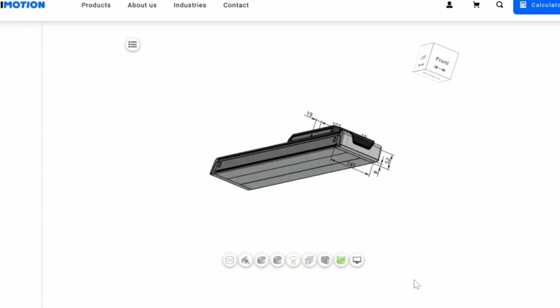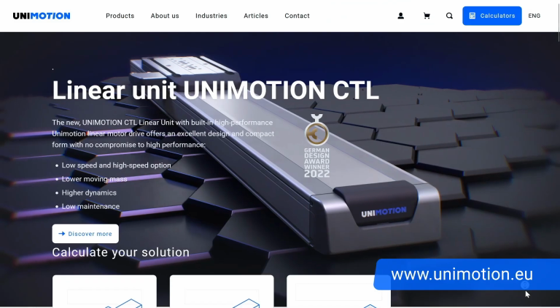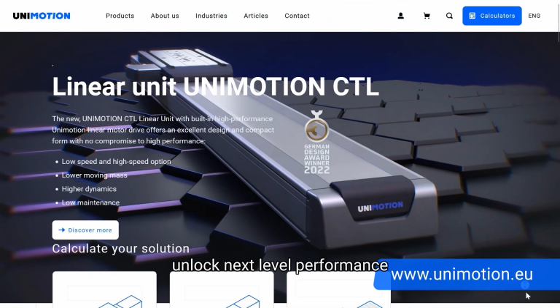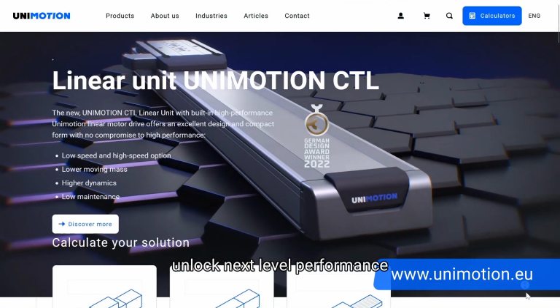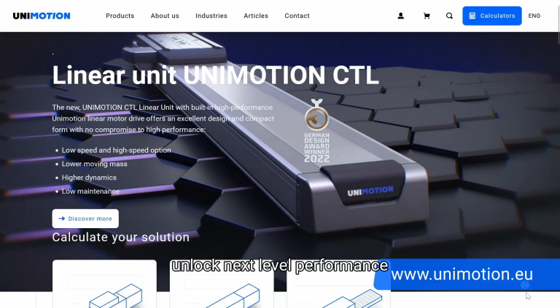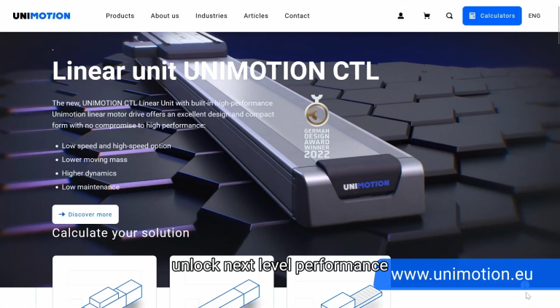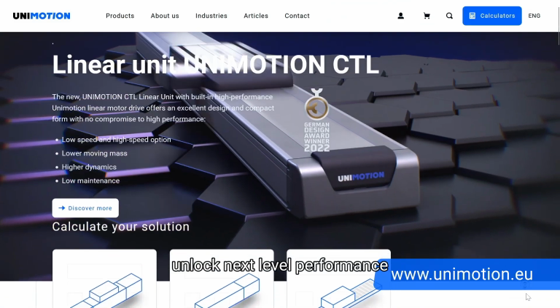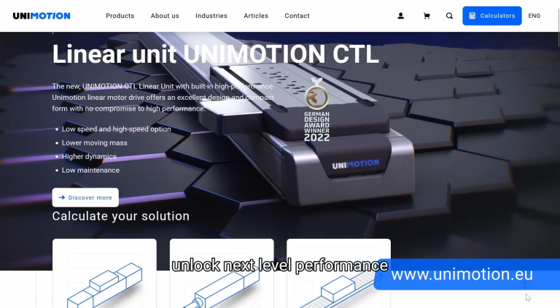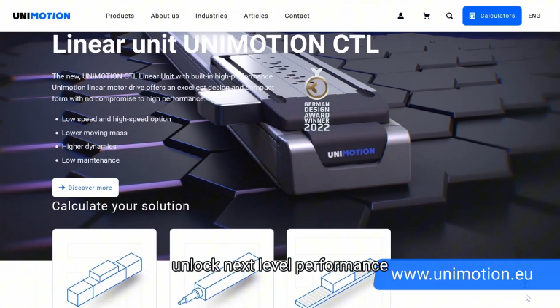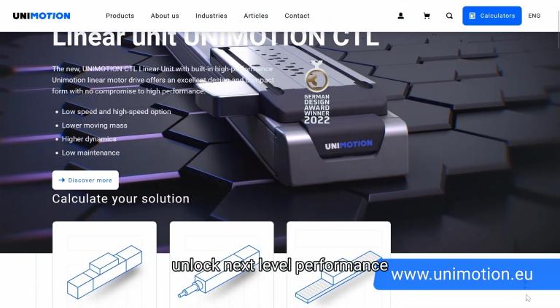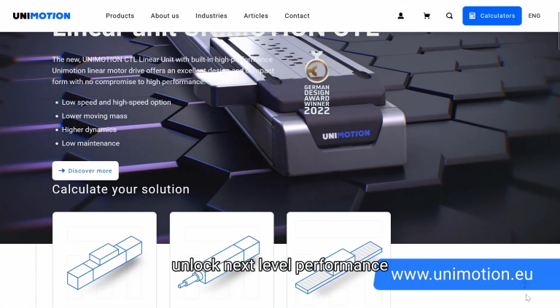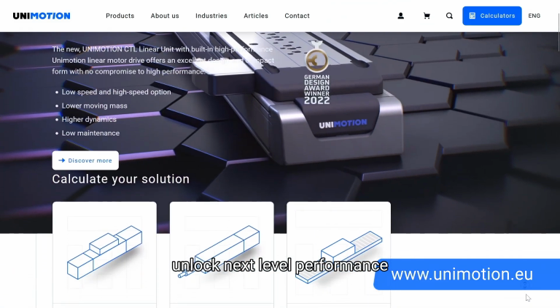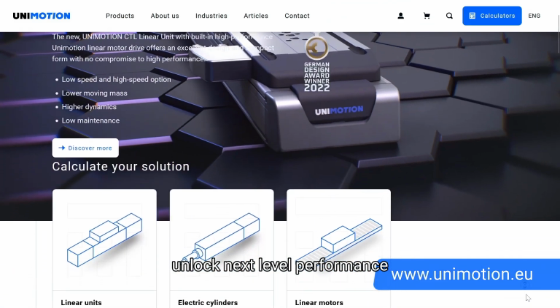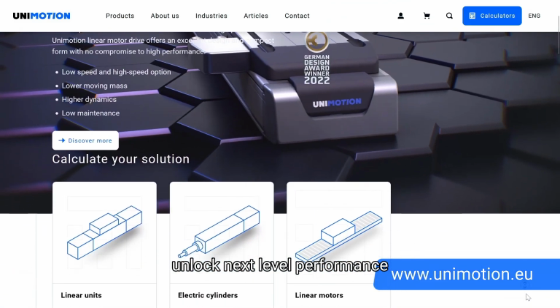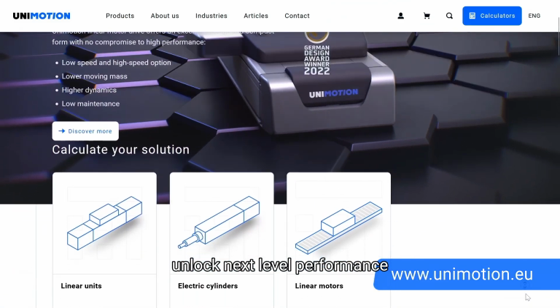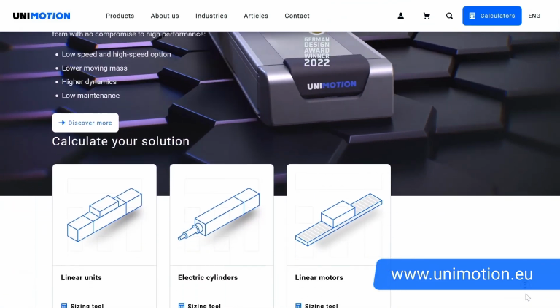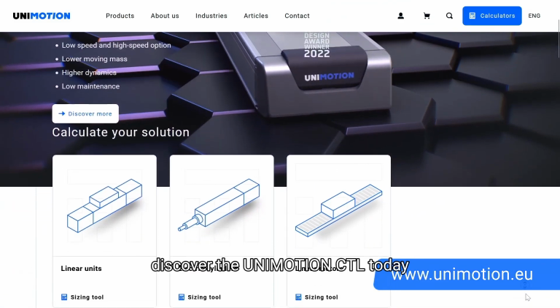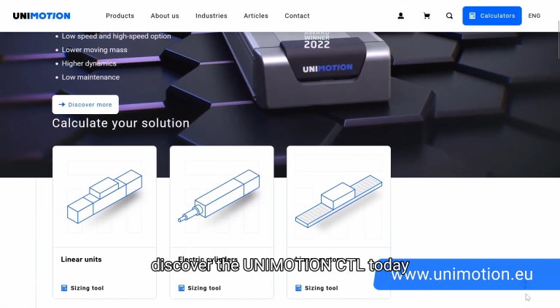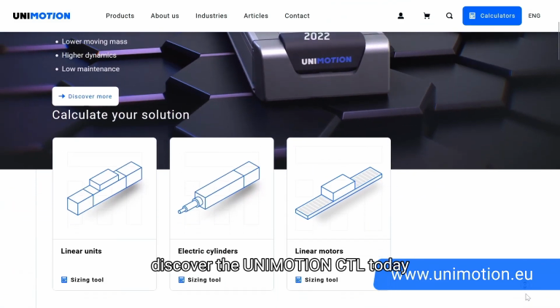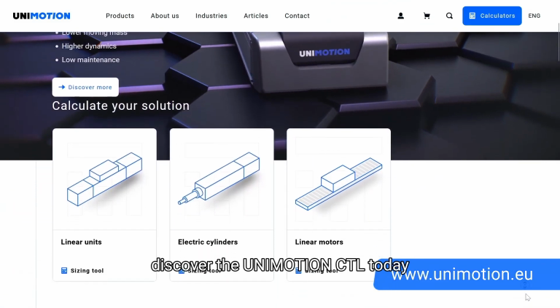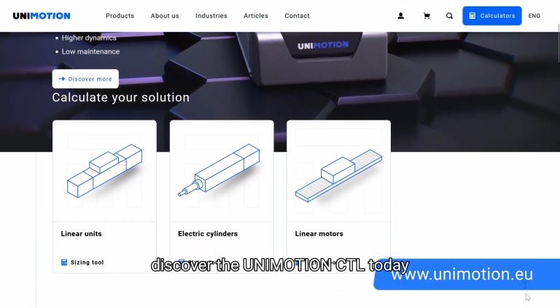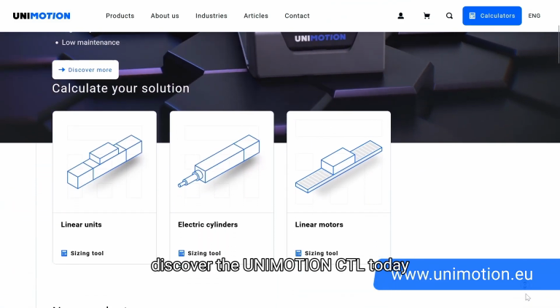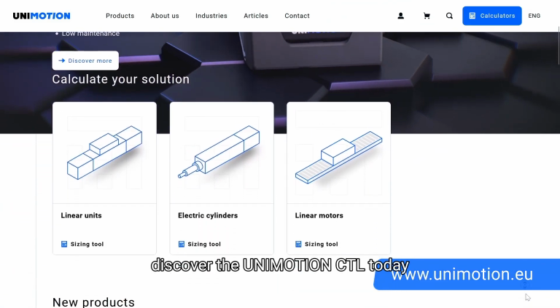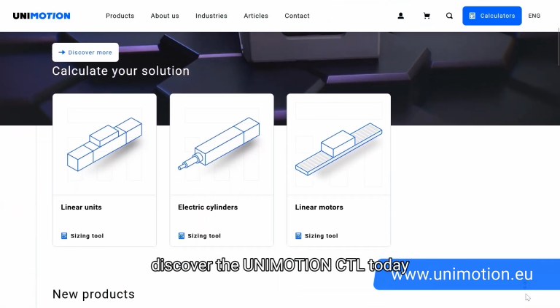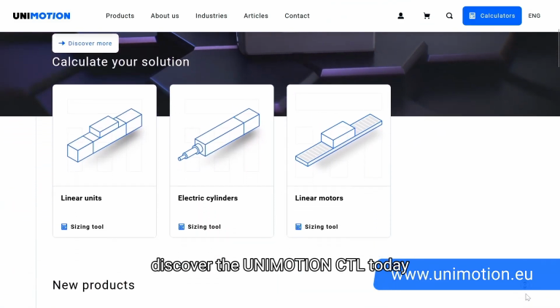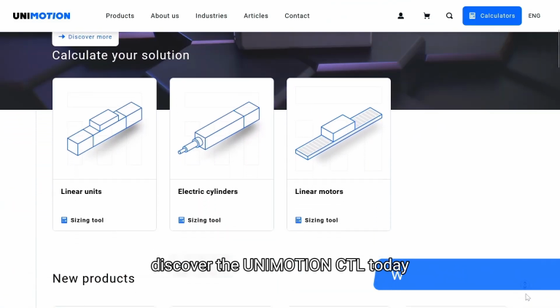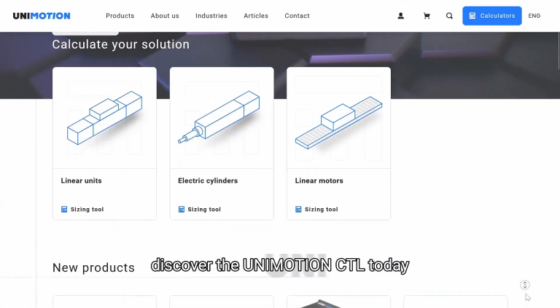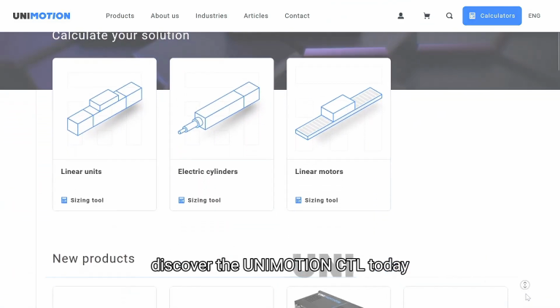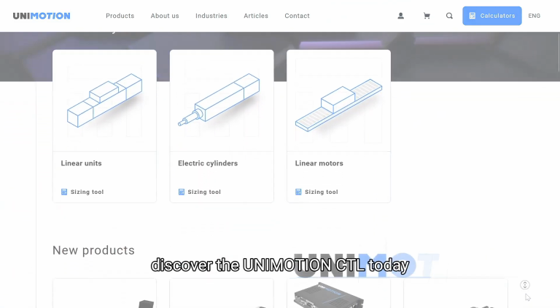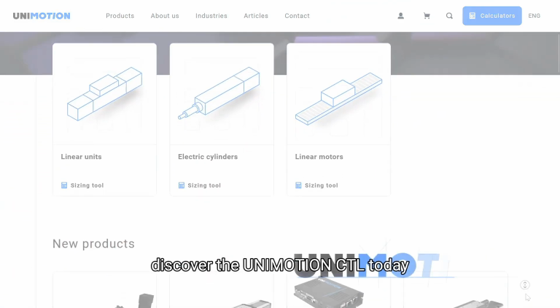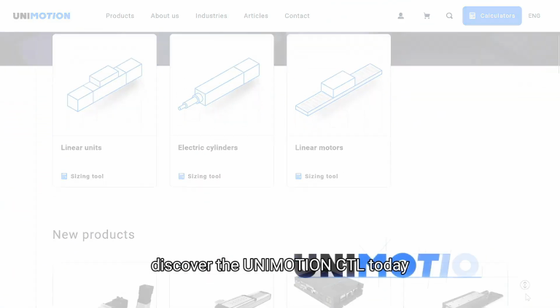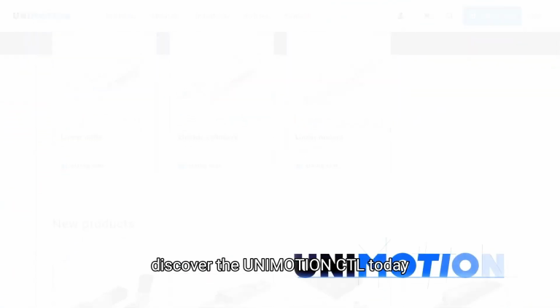Unlock next-level performance. Discover the Unimotion CTL today.